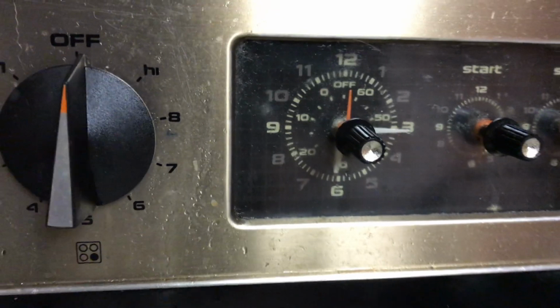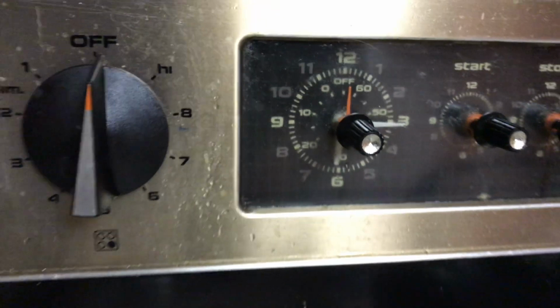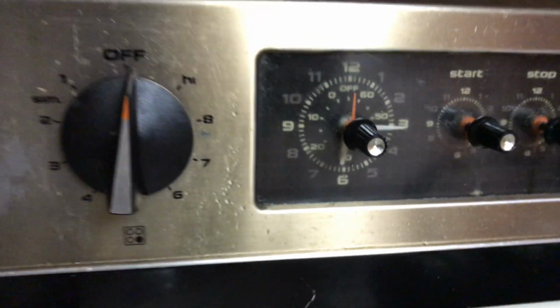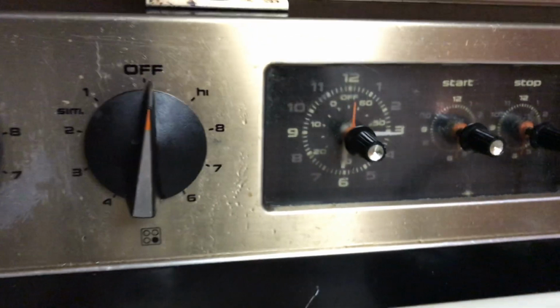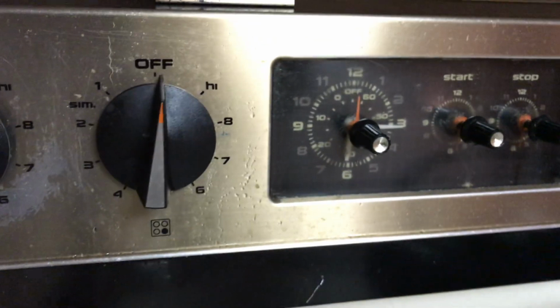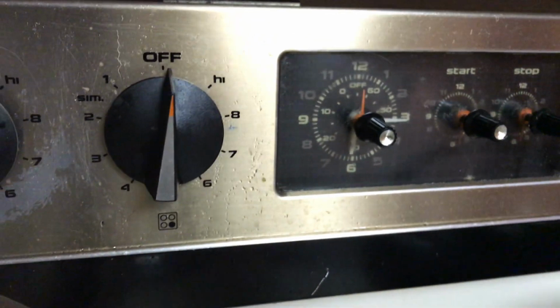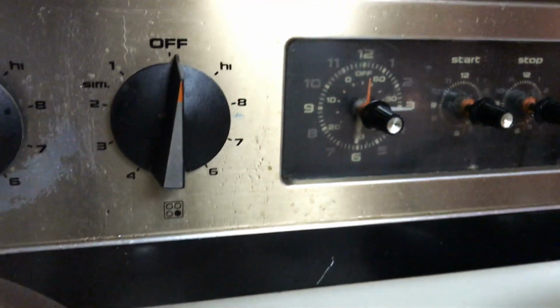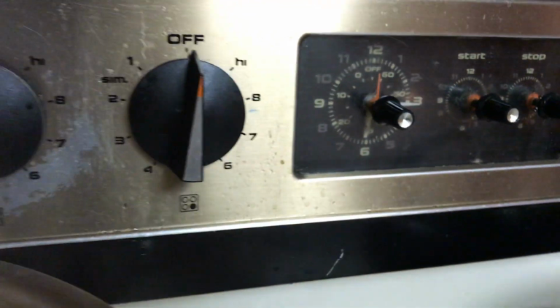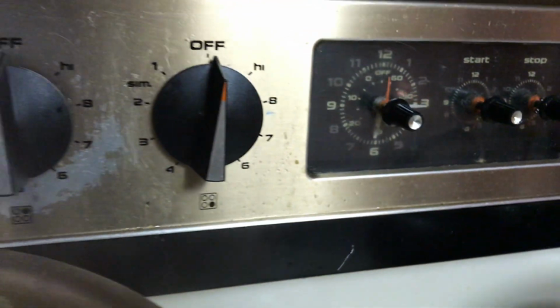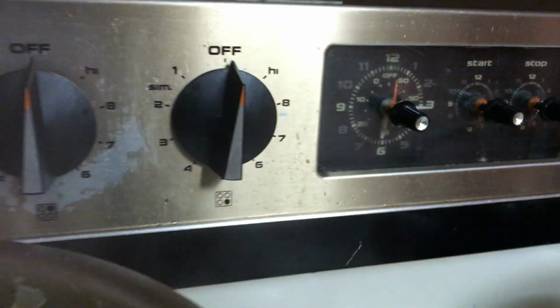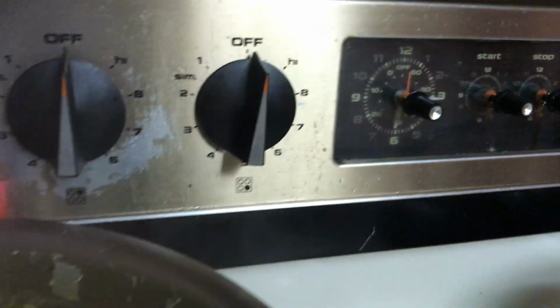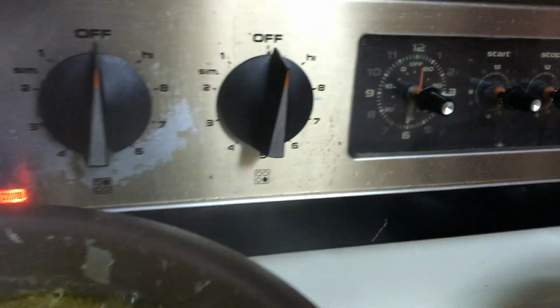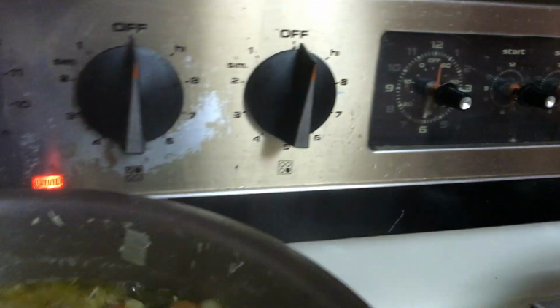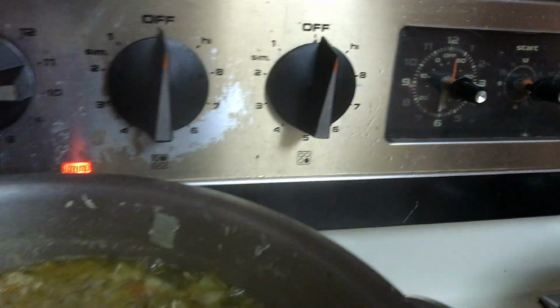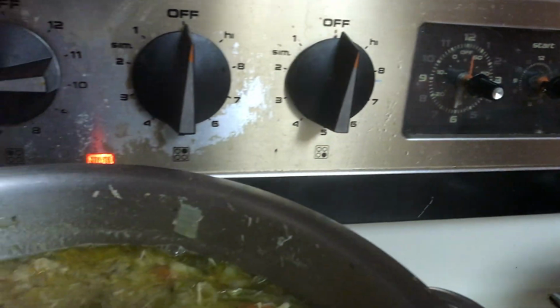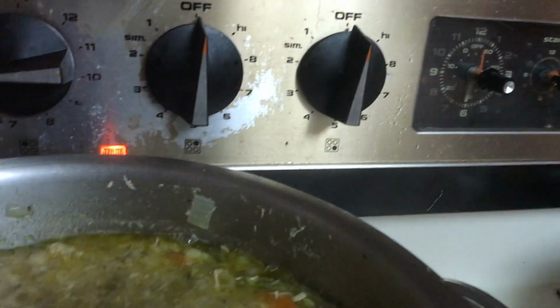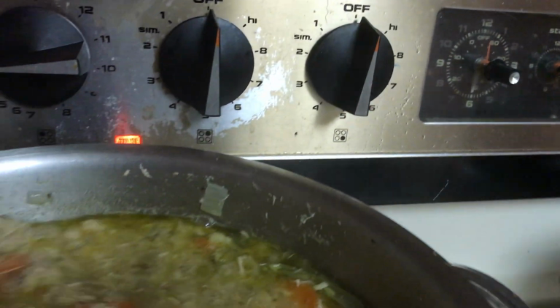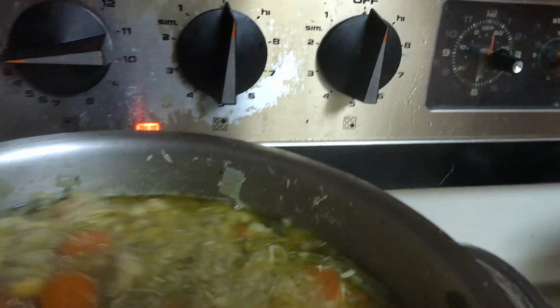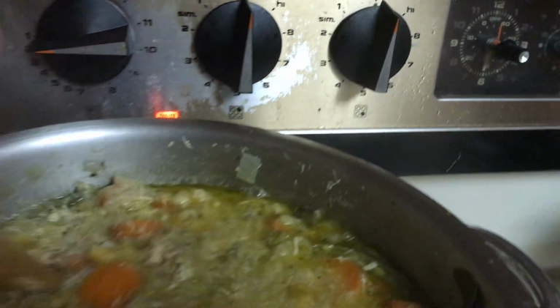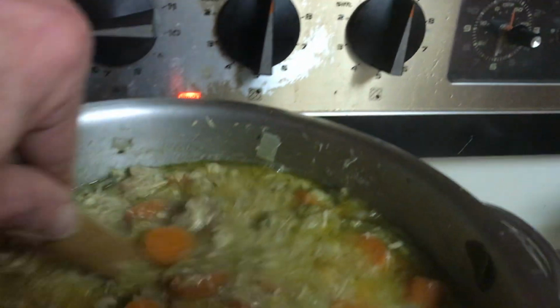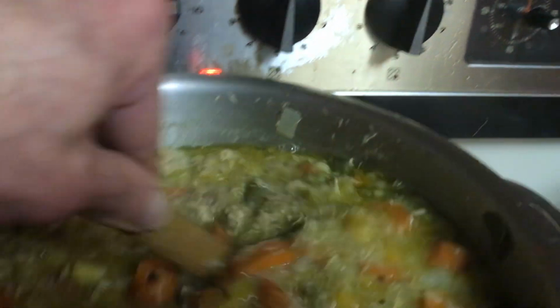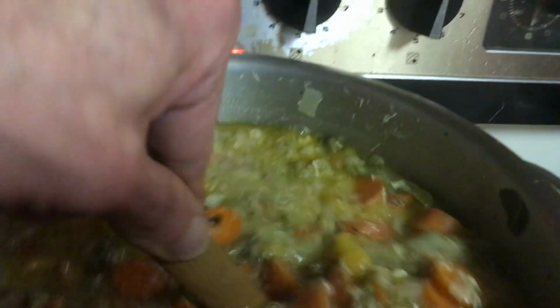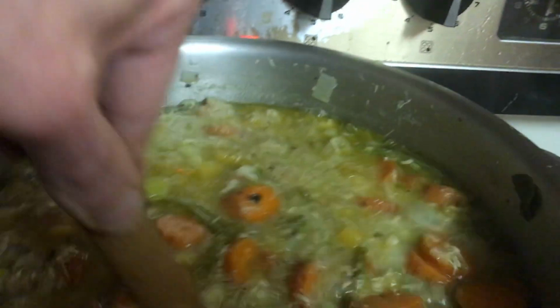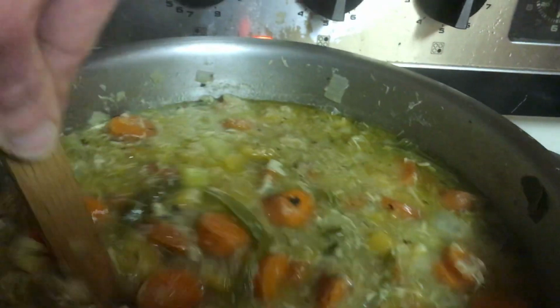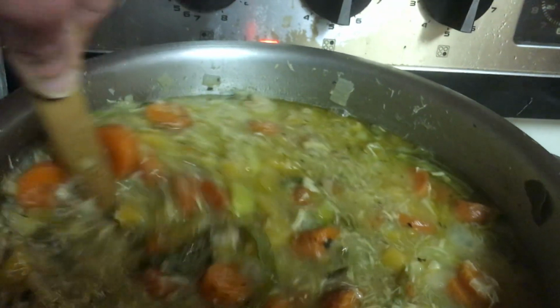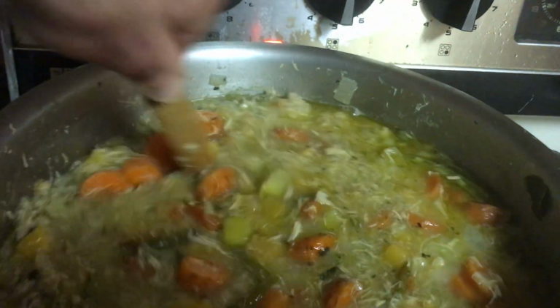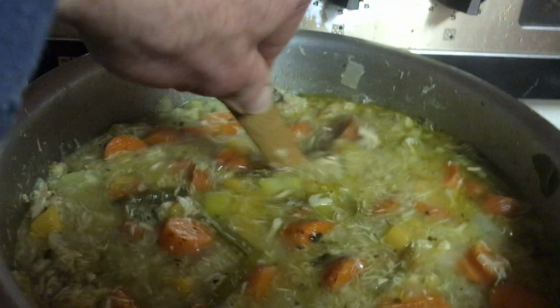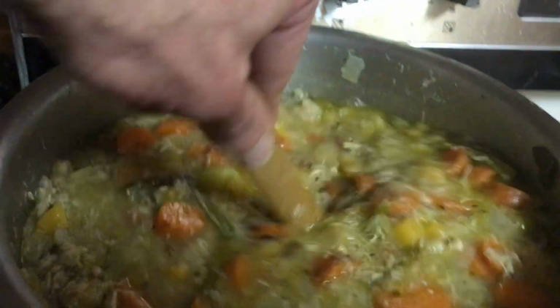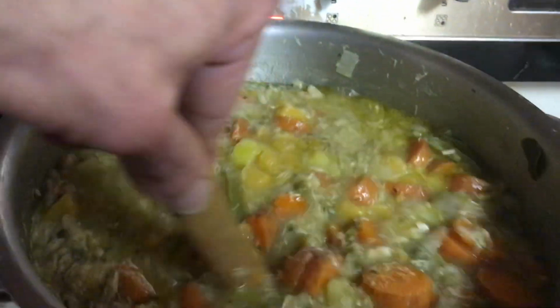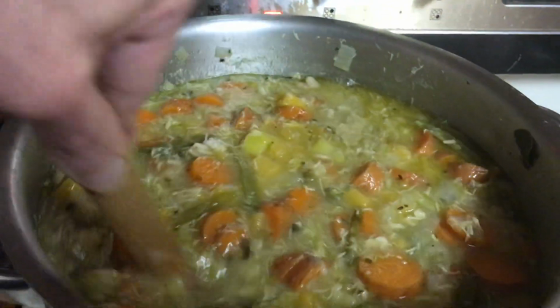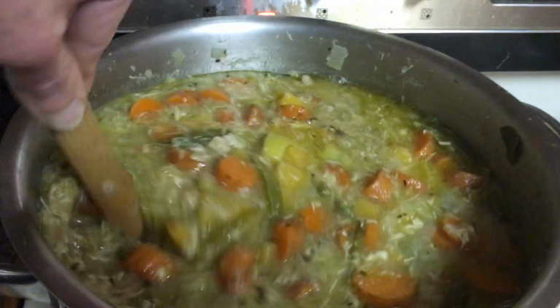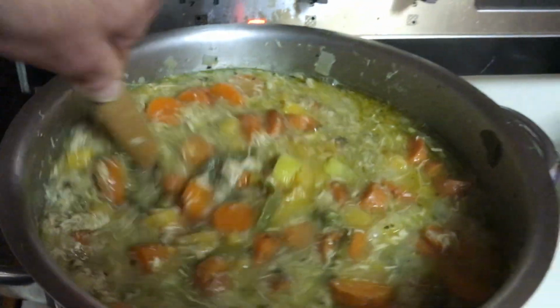After working on my soup all afternoon, it is finally ready to eat at 6:15 p.m.